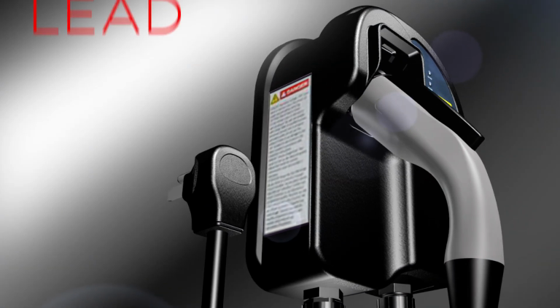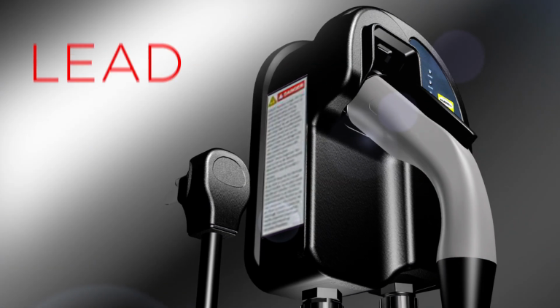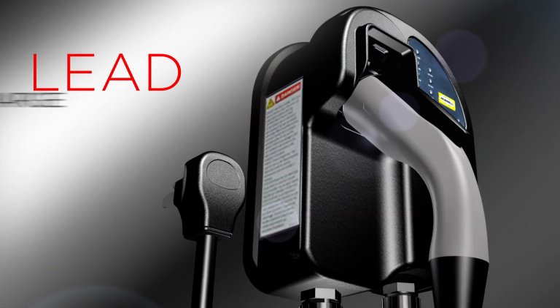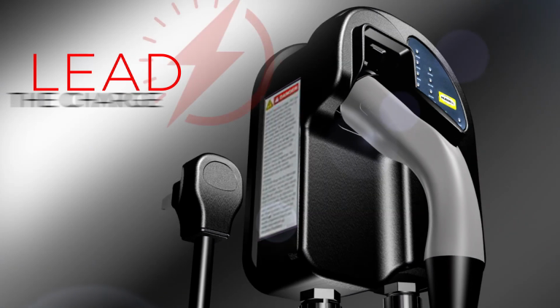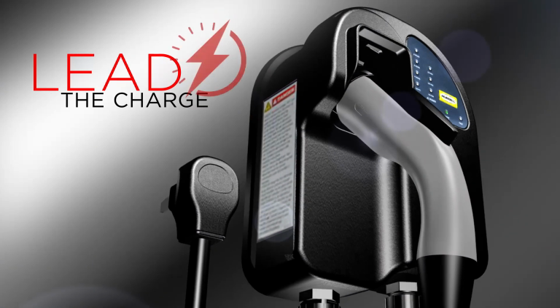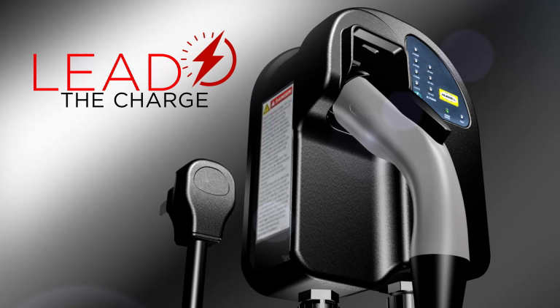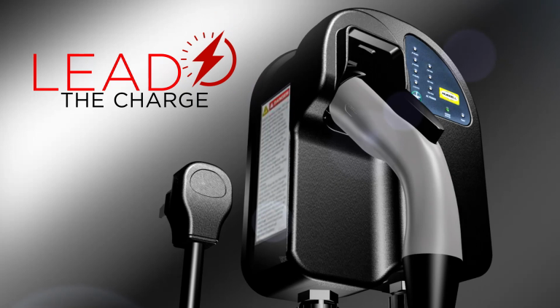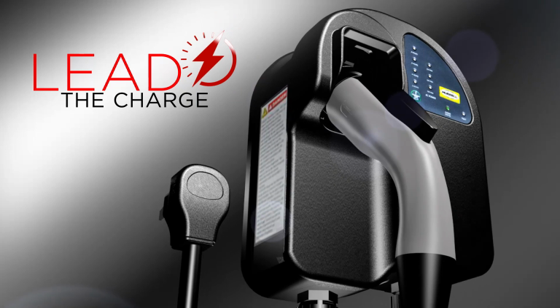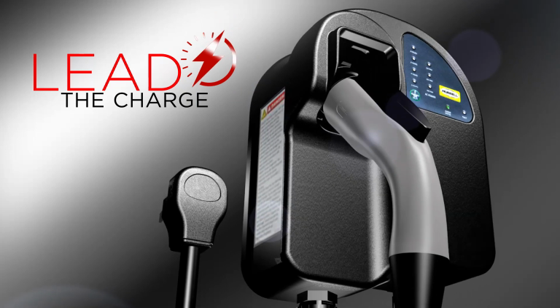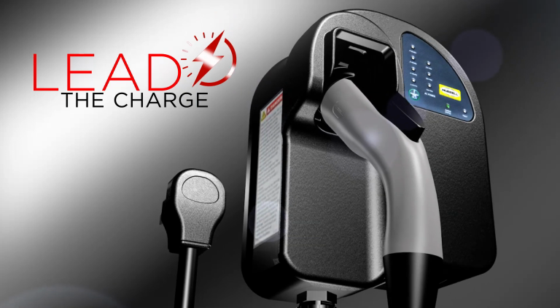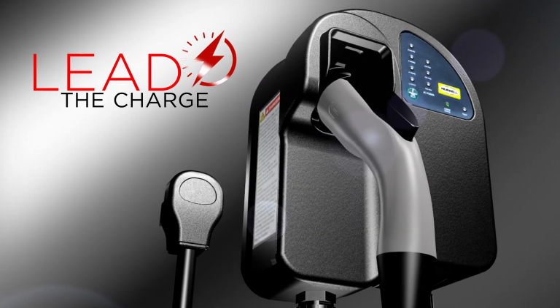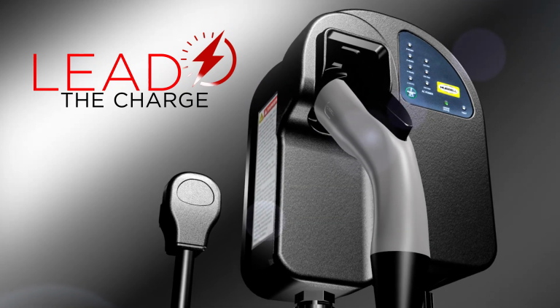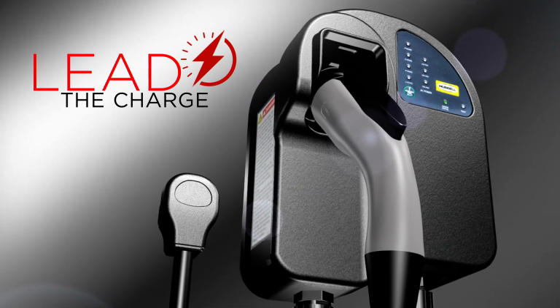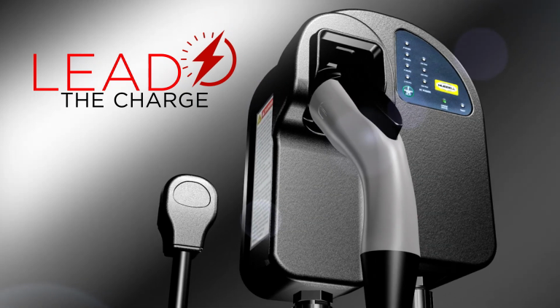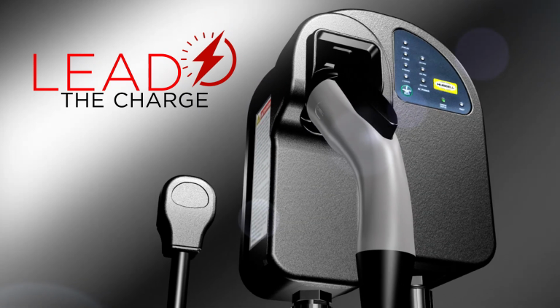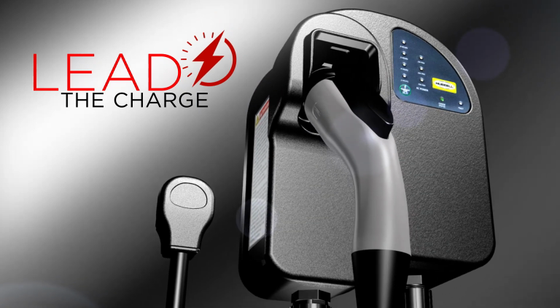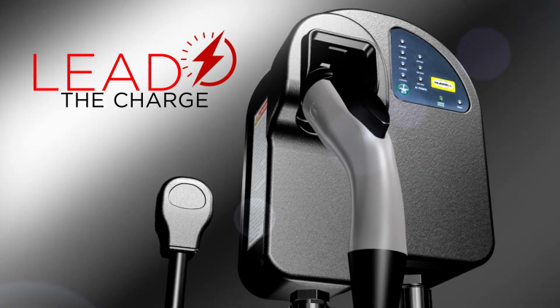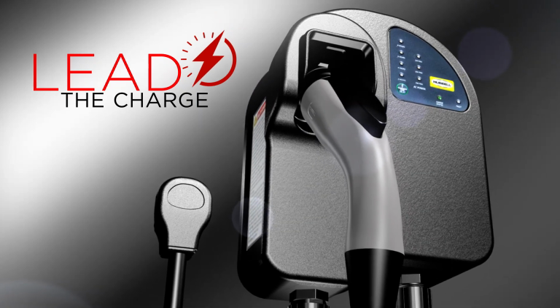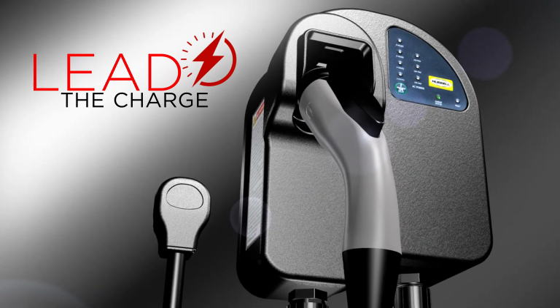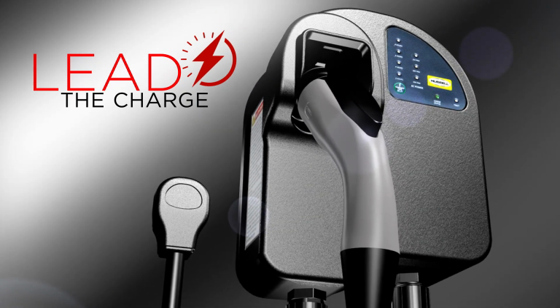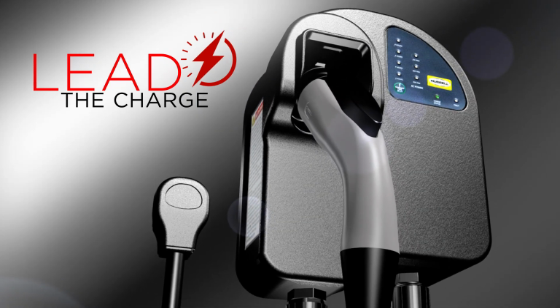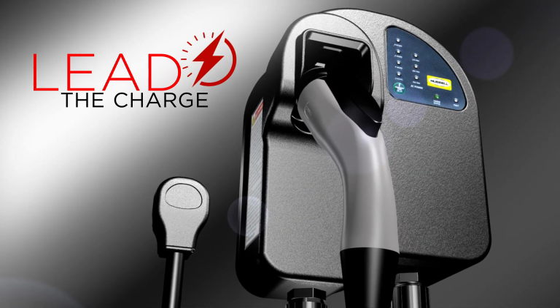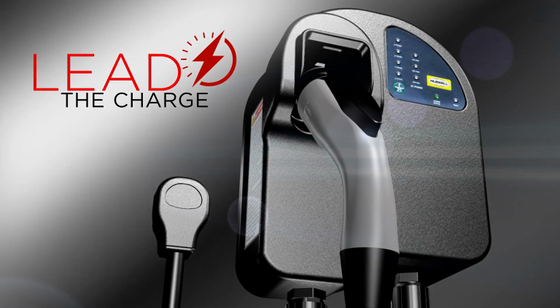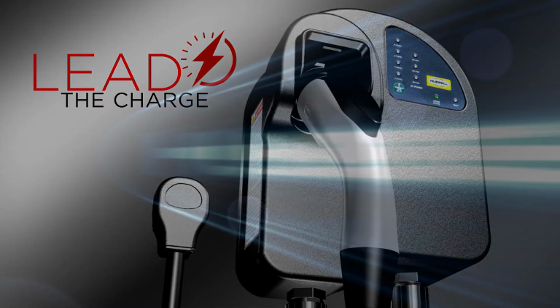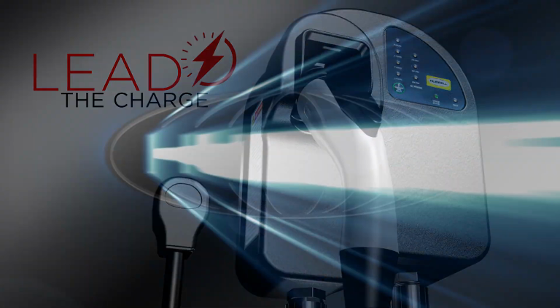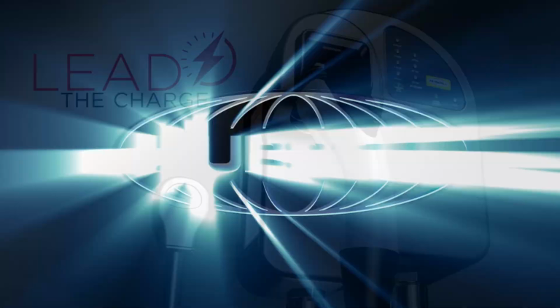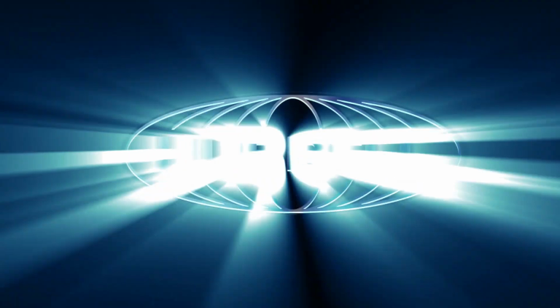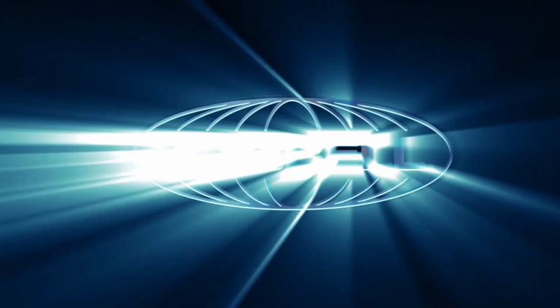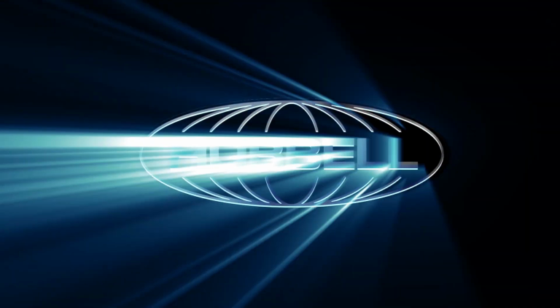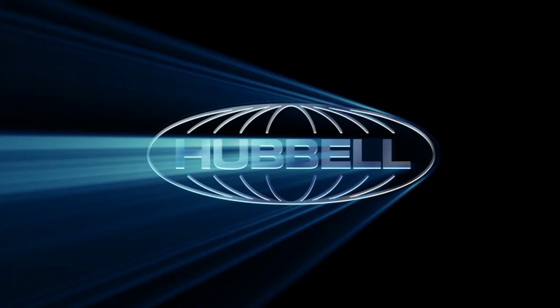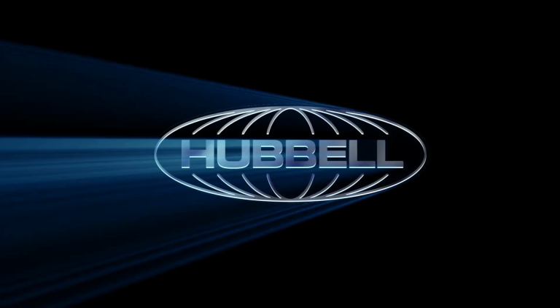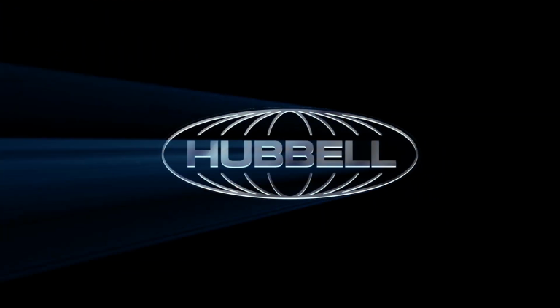So if you're ready to lead the charge, contact your local dealer or visit Hubble.com today.